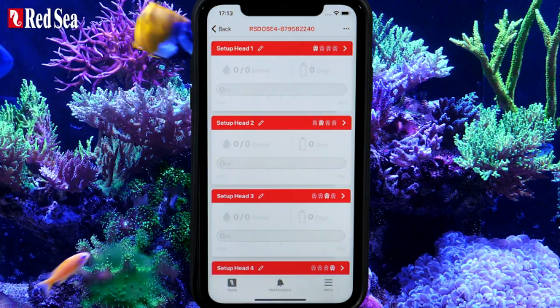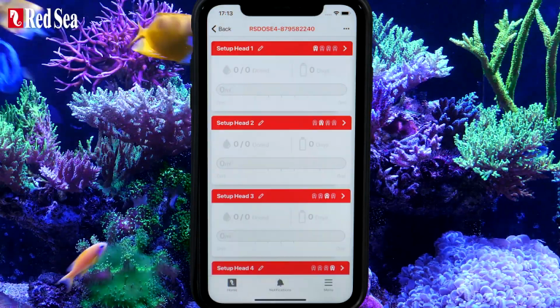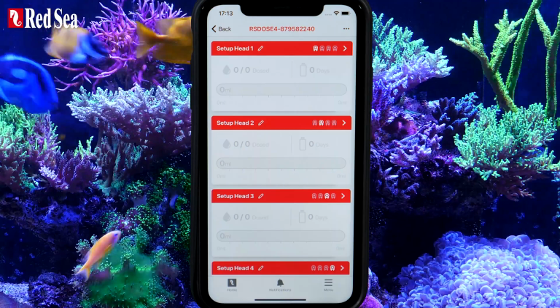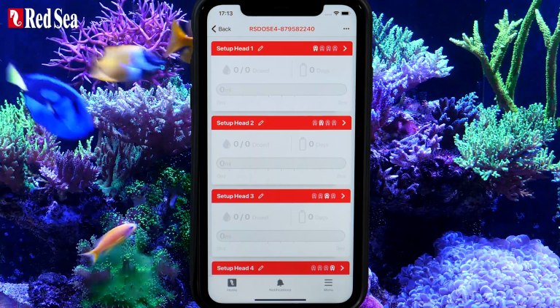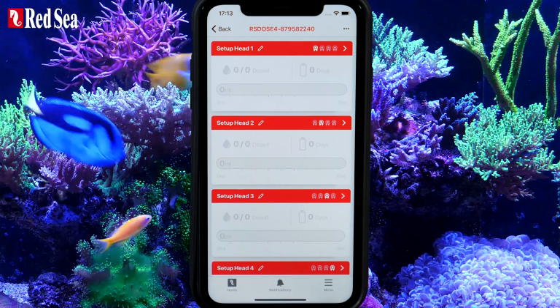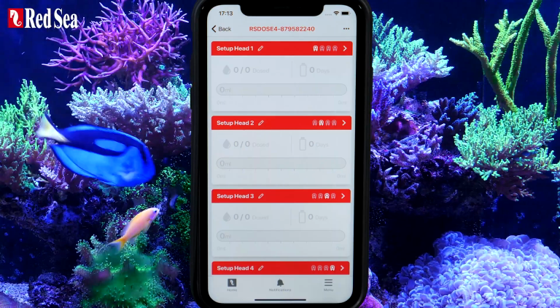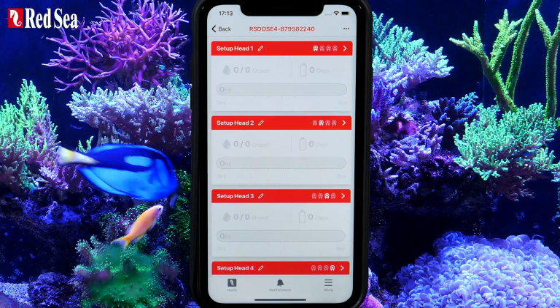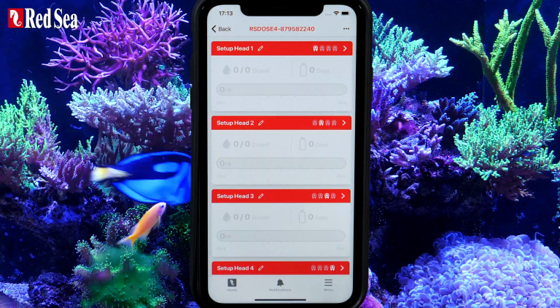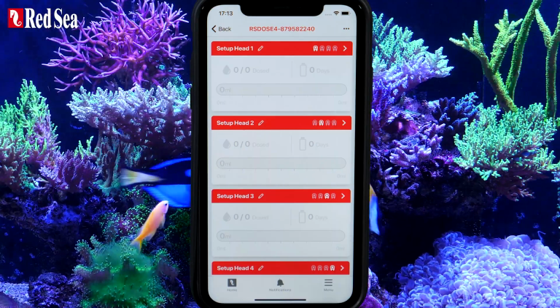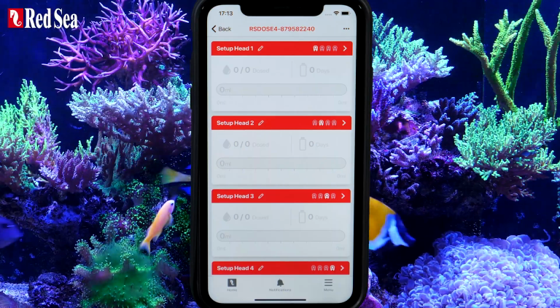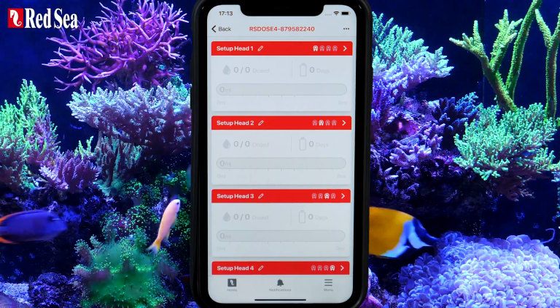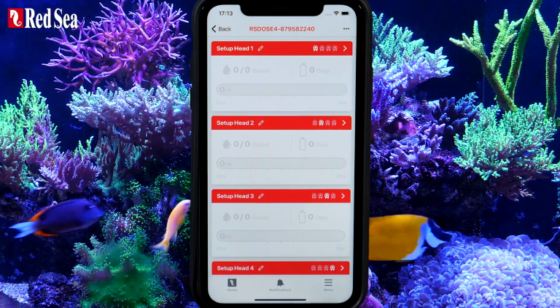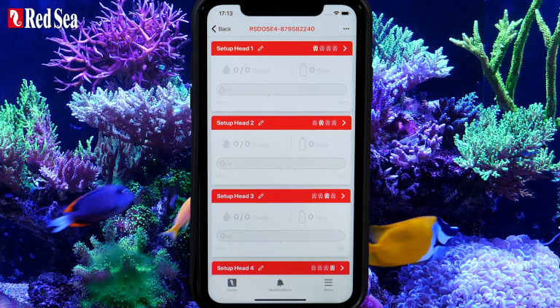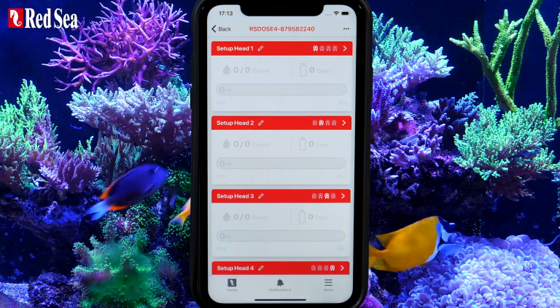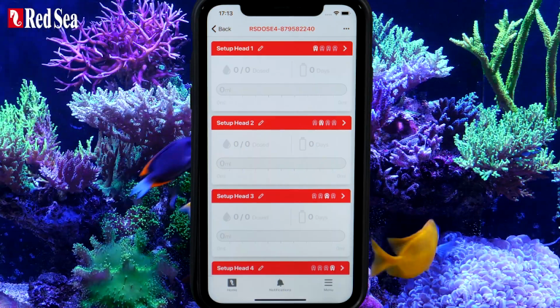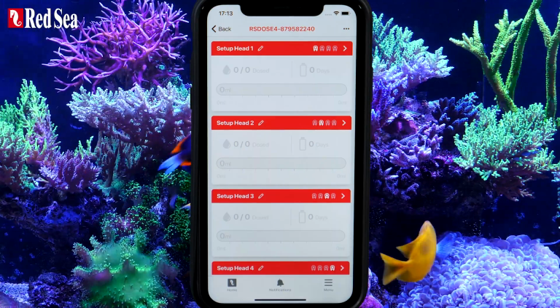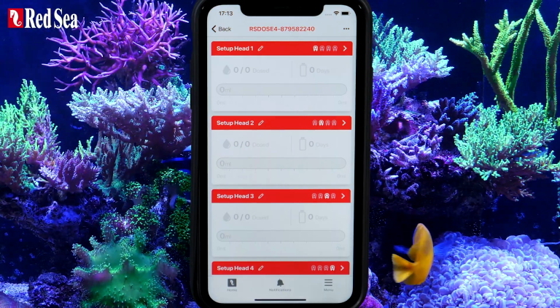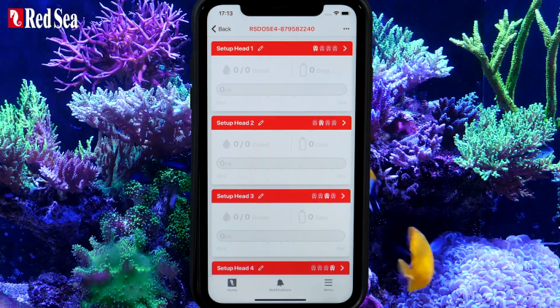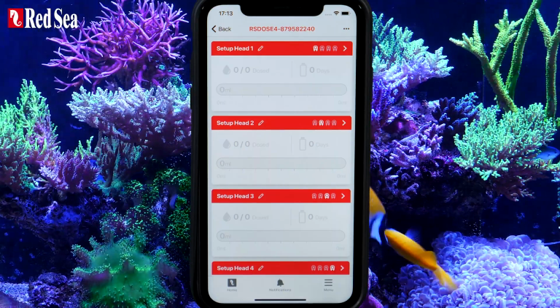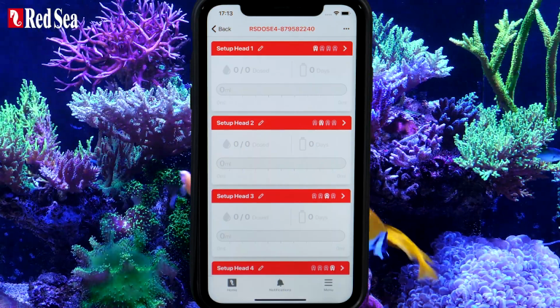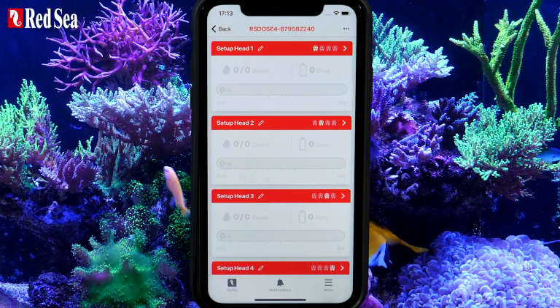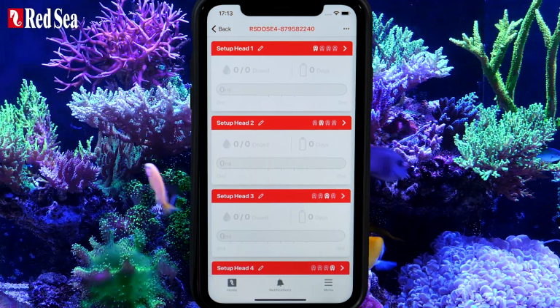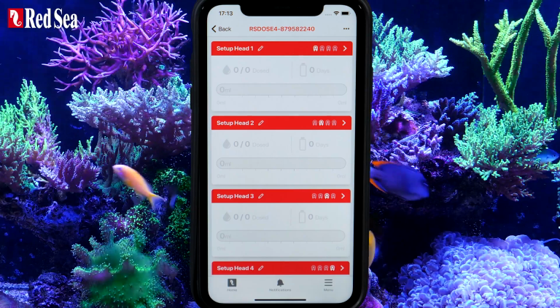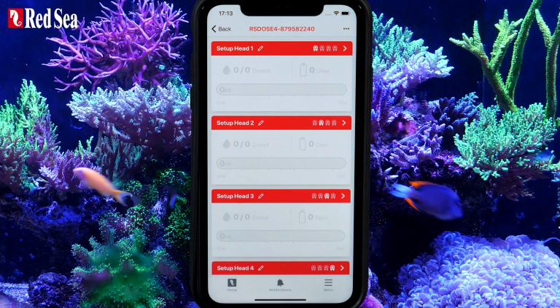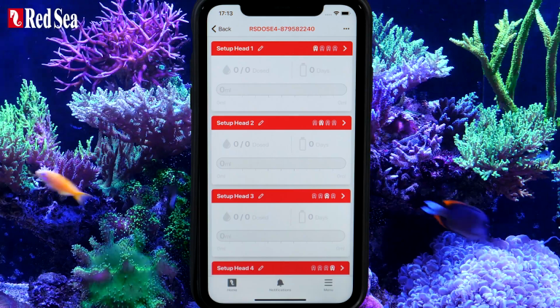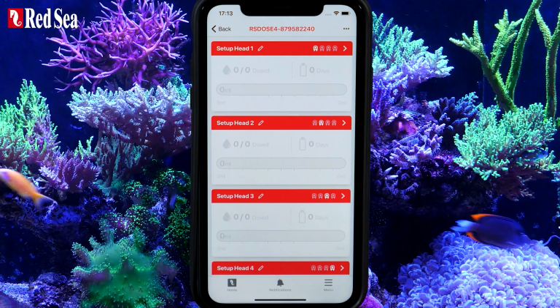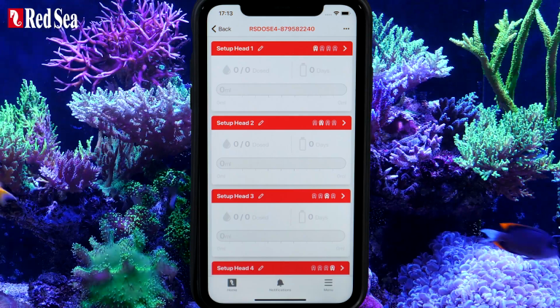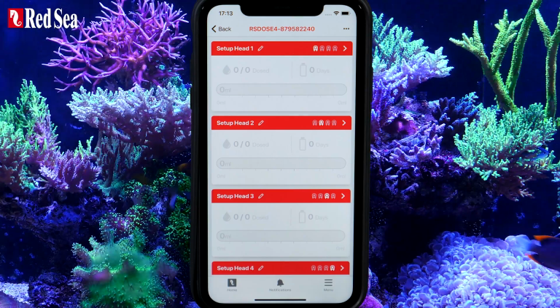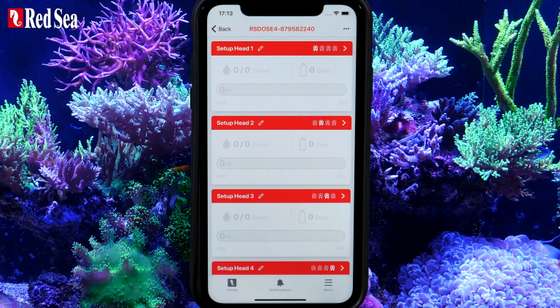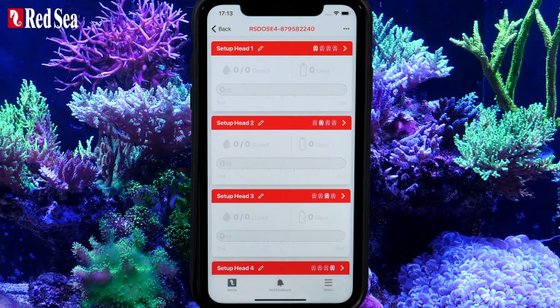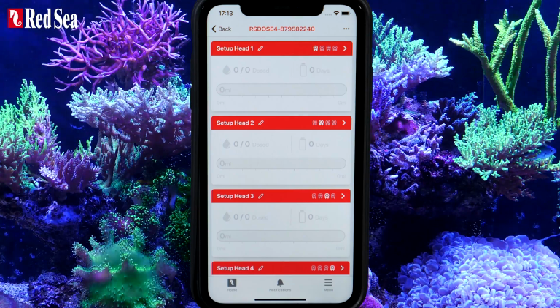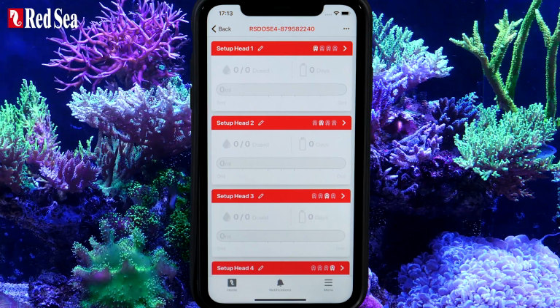Your ReefDose is now ready to start setting up the individual heads, which is covered in a separate video. Enjoy your new doser and thanks for watching.